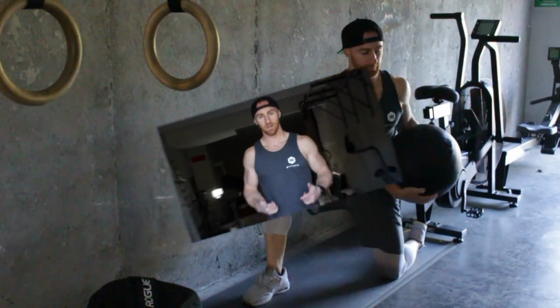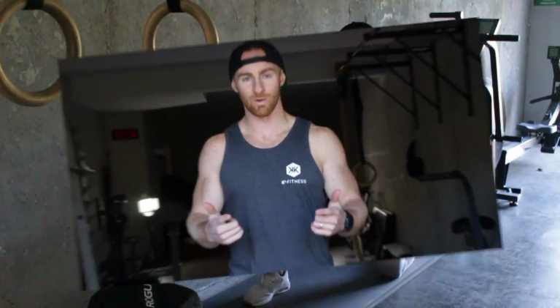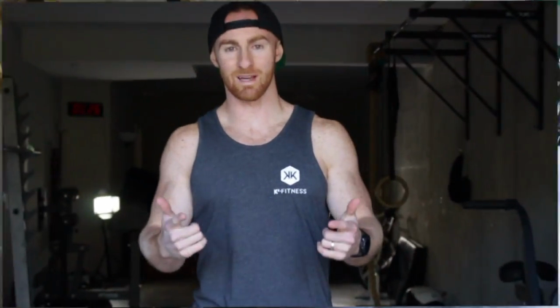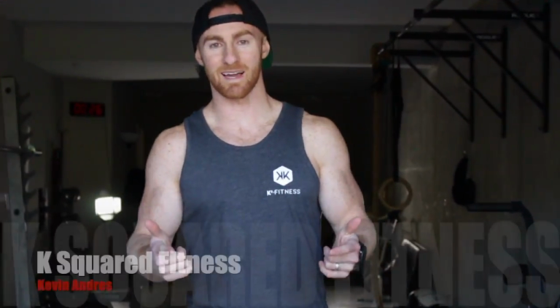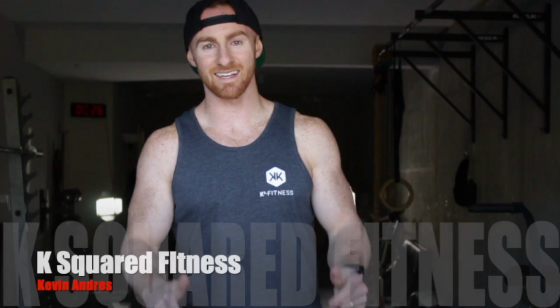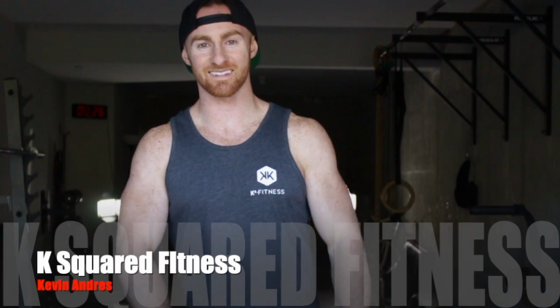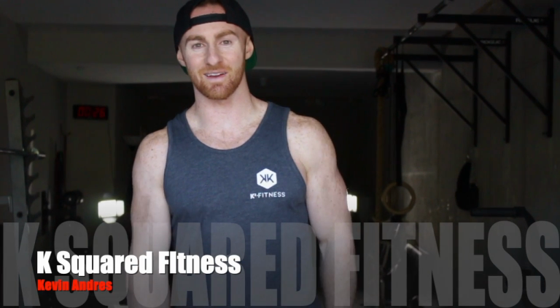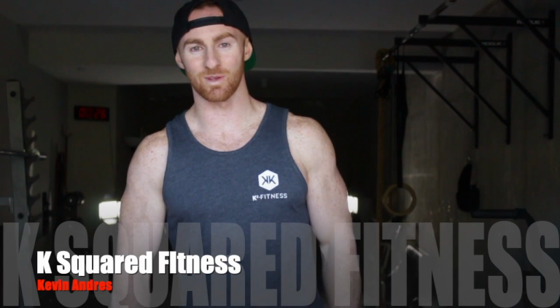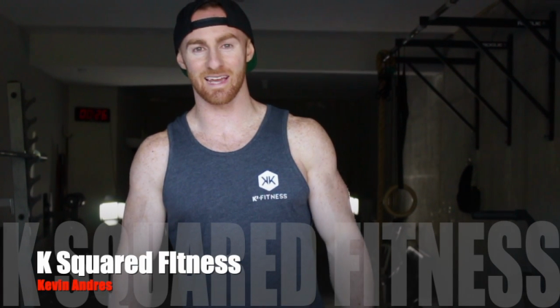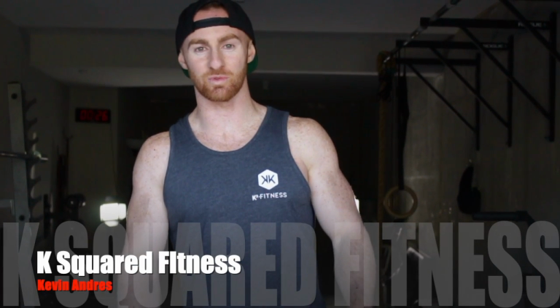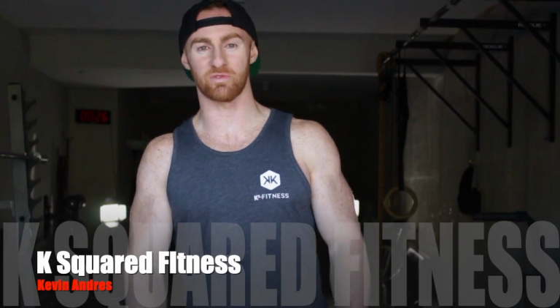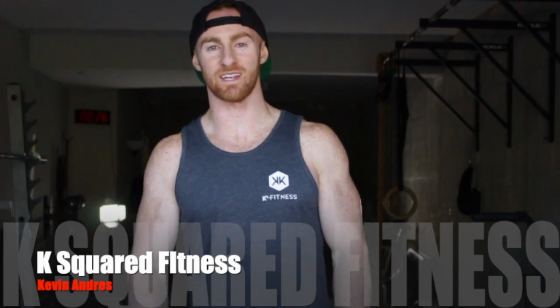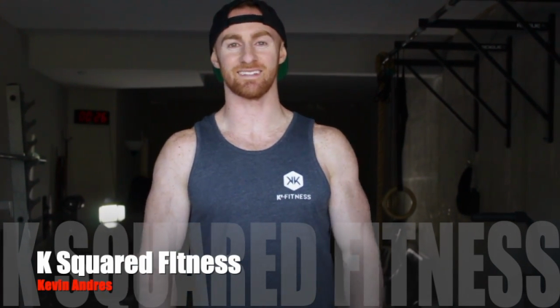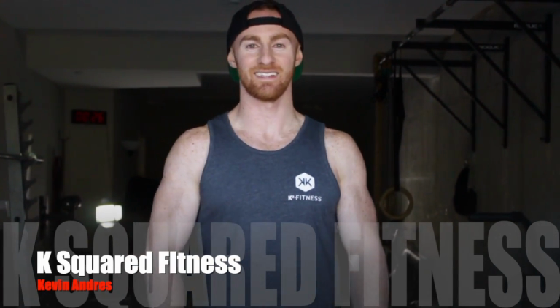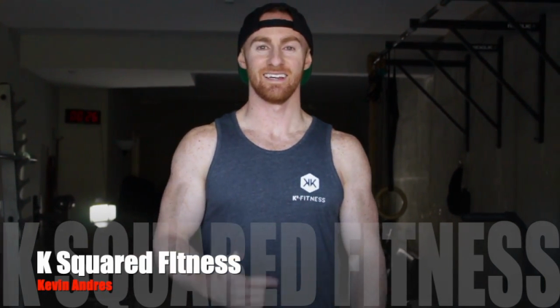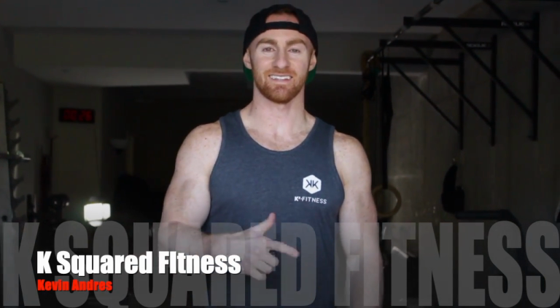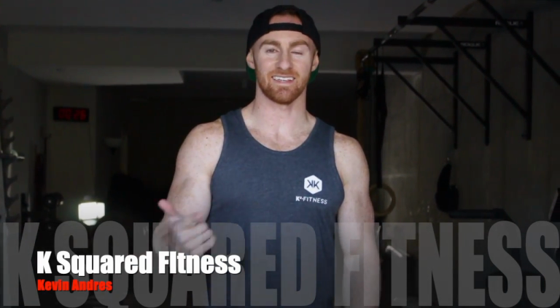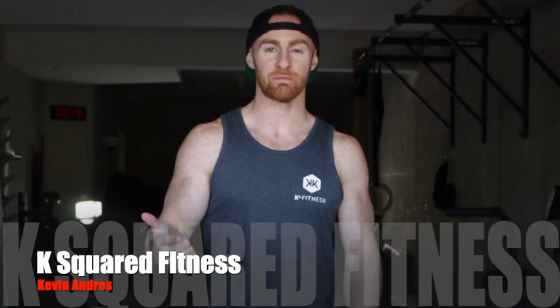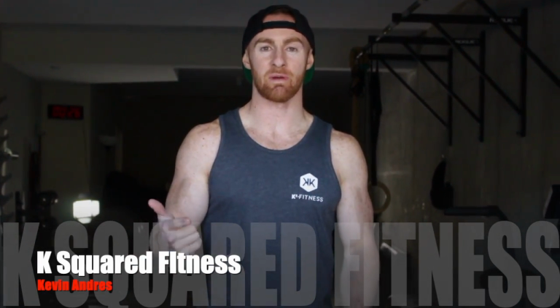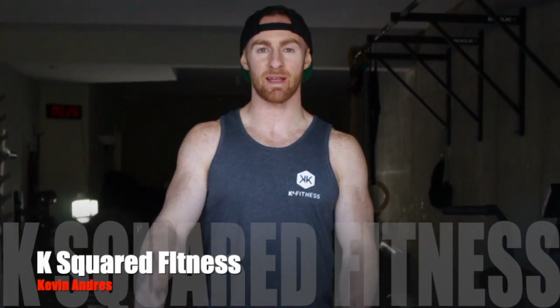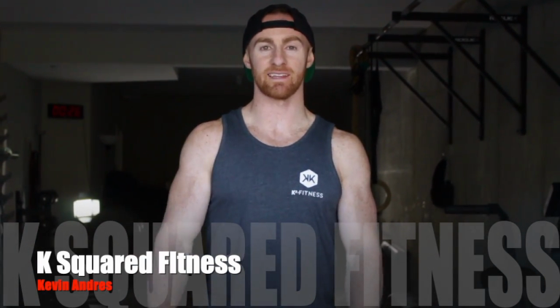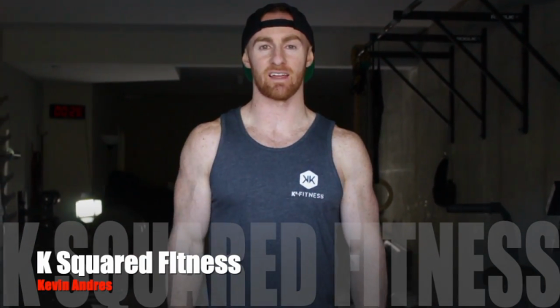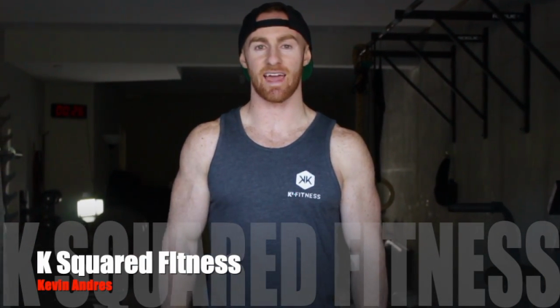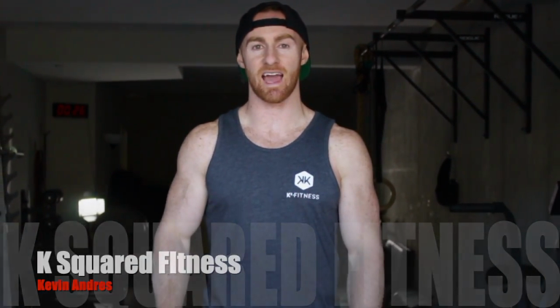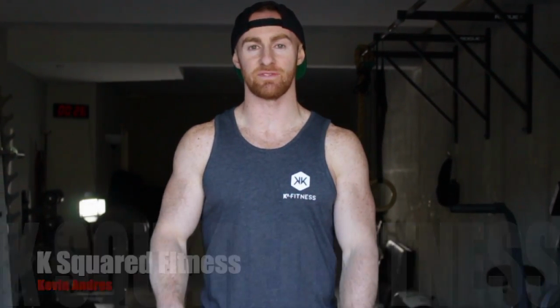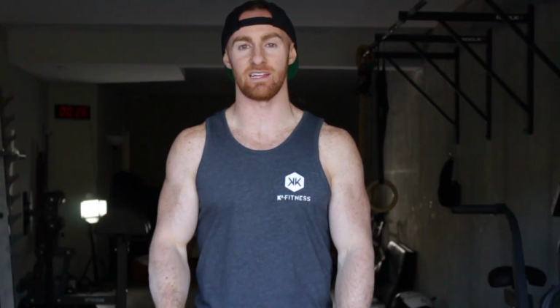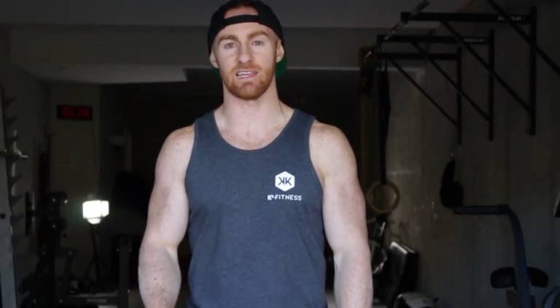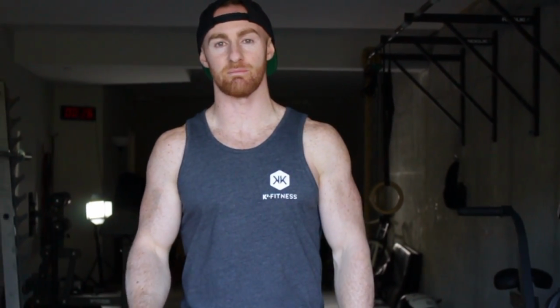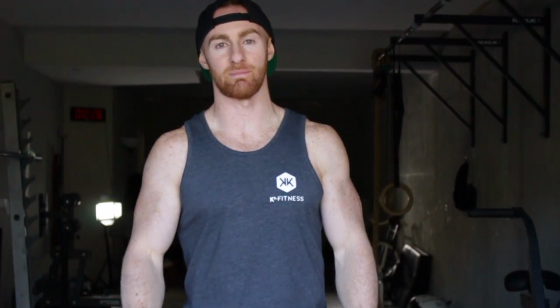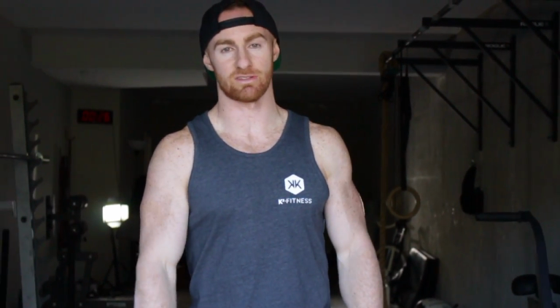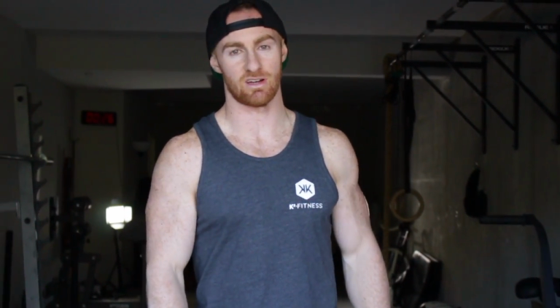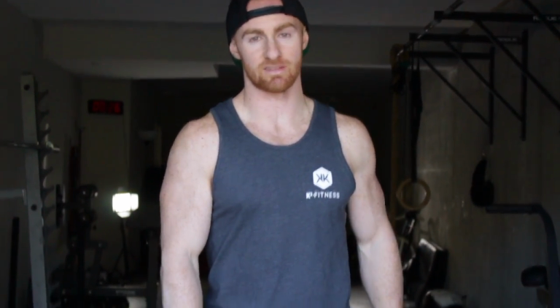What's up guys? It's Kevin with K-Squared Fitness. Today I'm going to be breaking down the Half Kneeling Med Ball Toss.